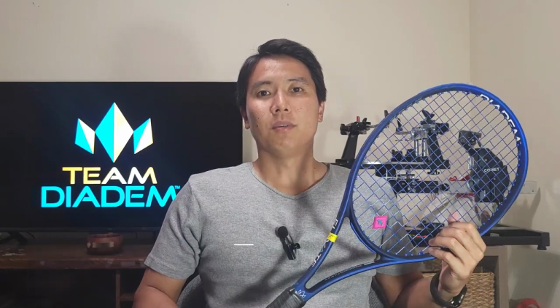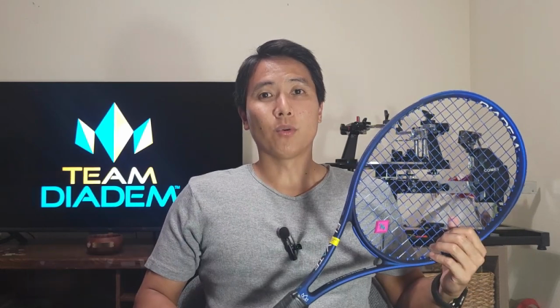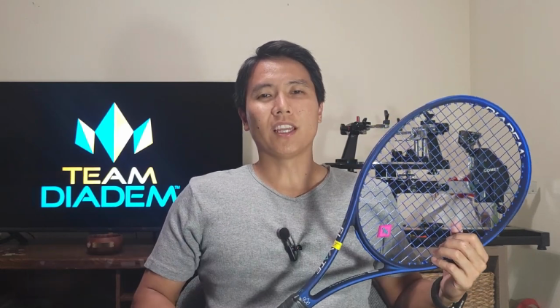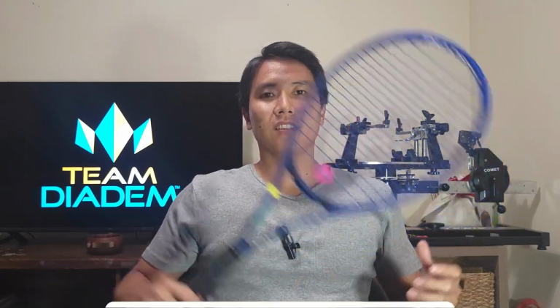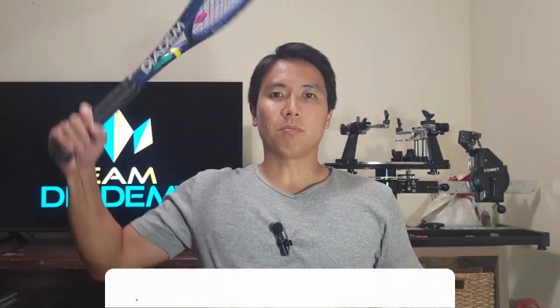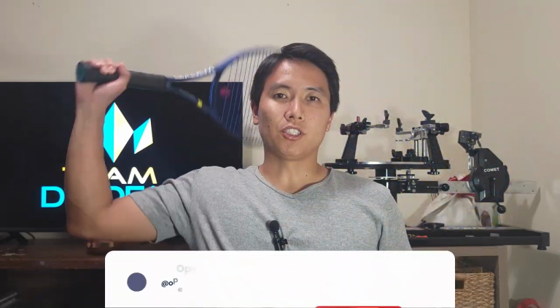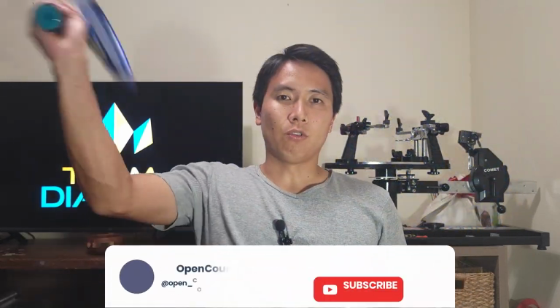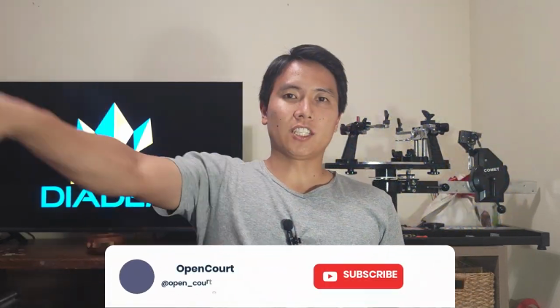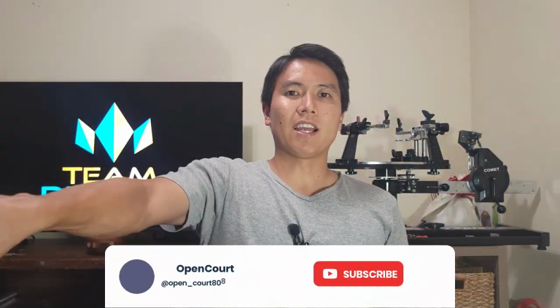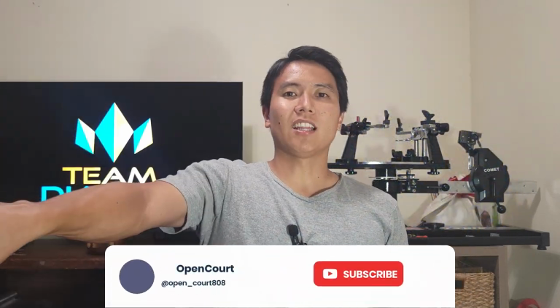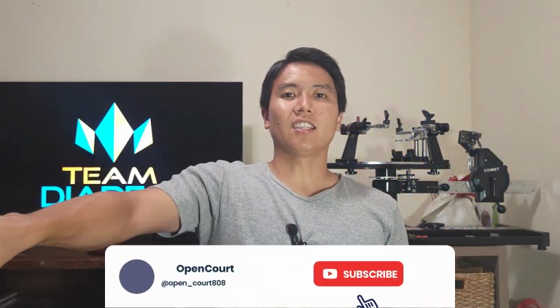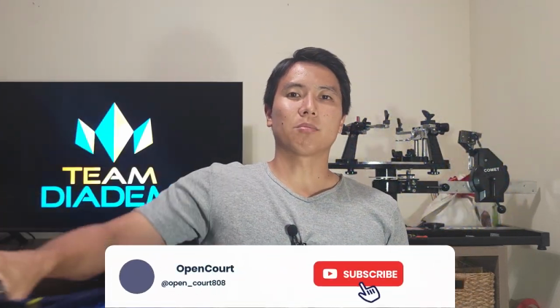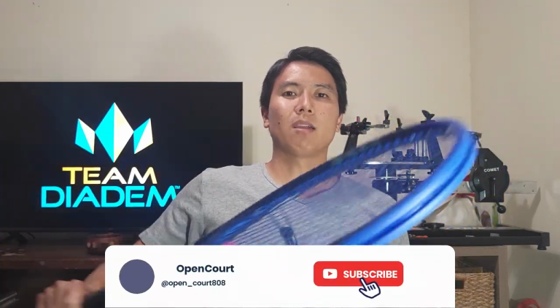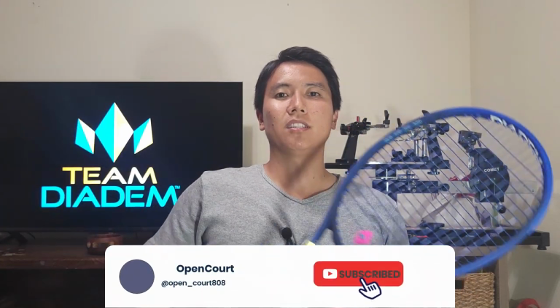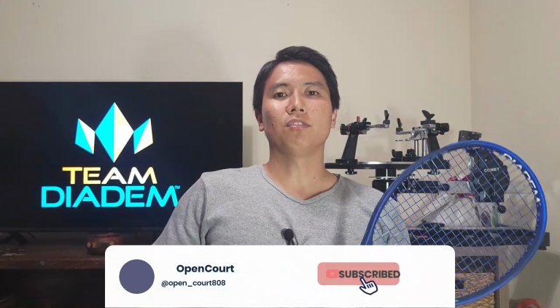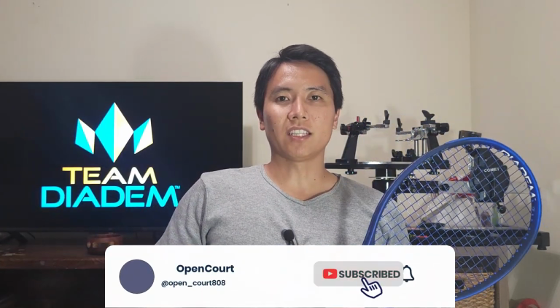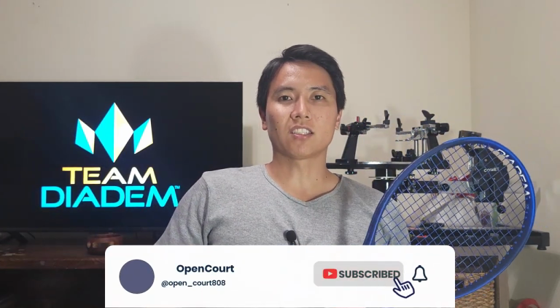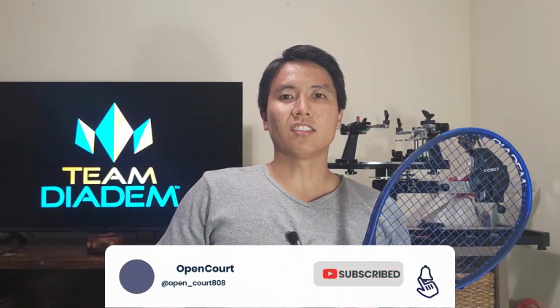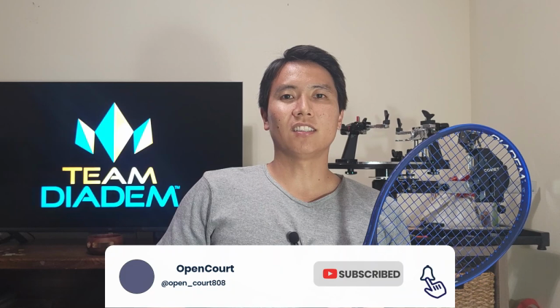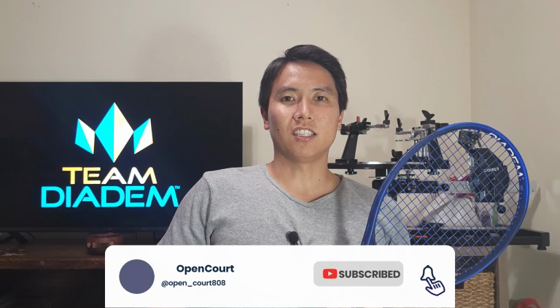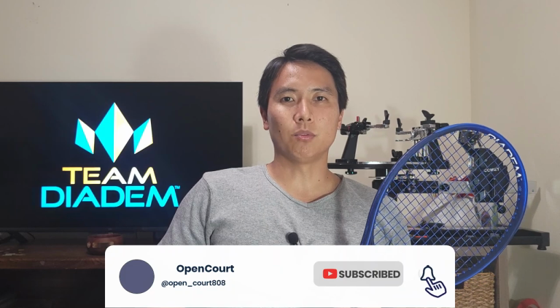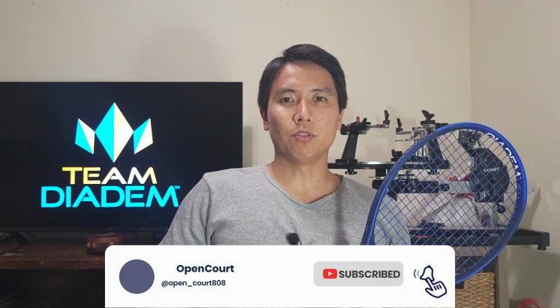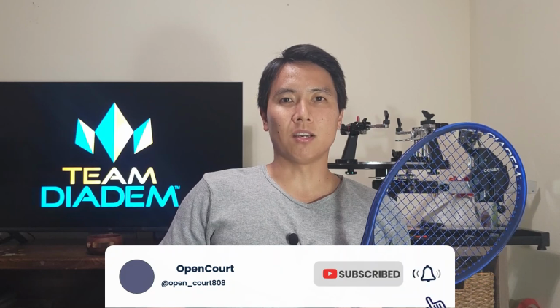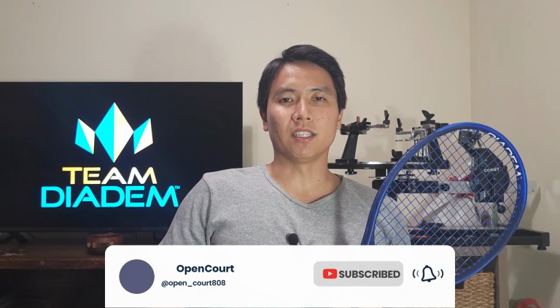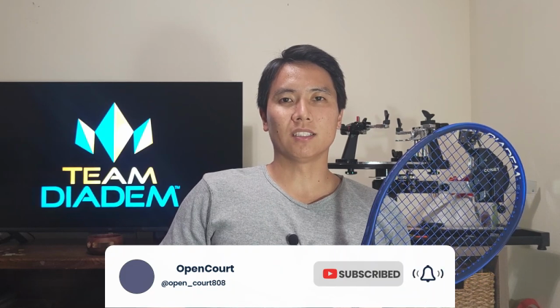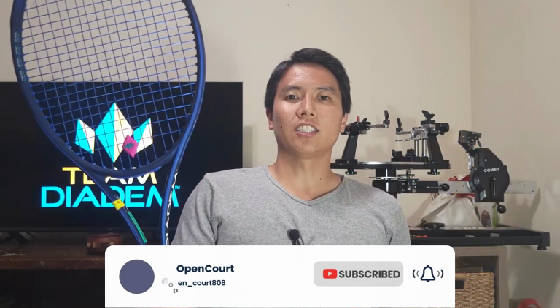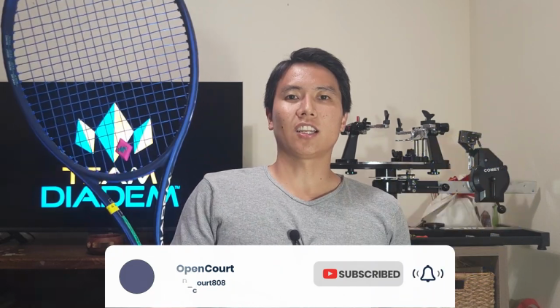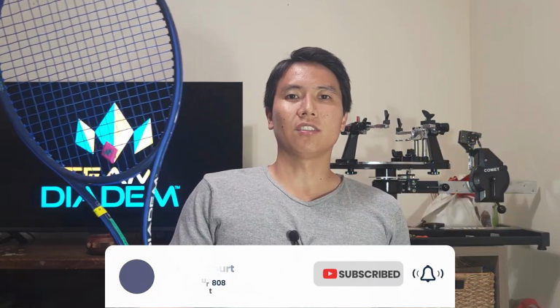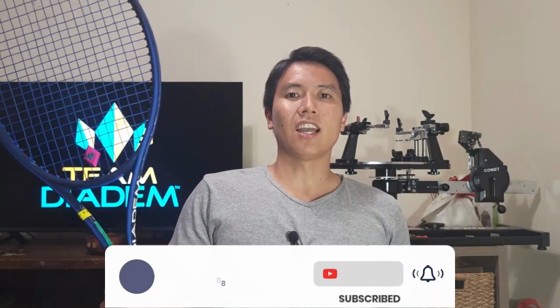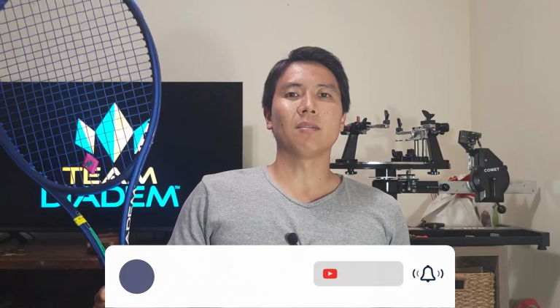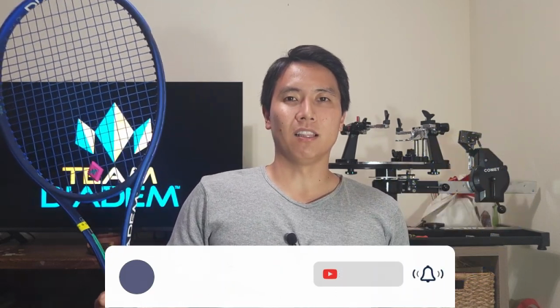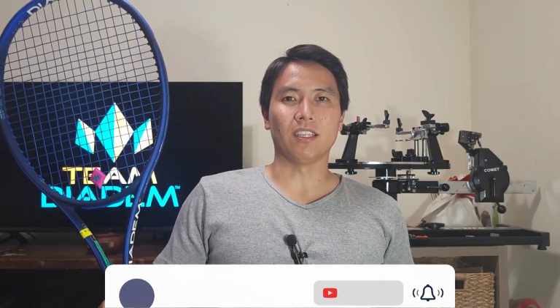Before we get into this, be sure to overhead smash that like and subscribe button if you like this content to keep the reviews coming. Let's check out the Diadem Elevate.